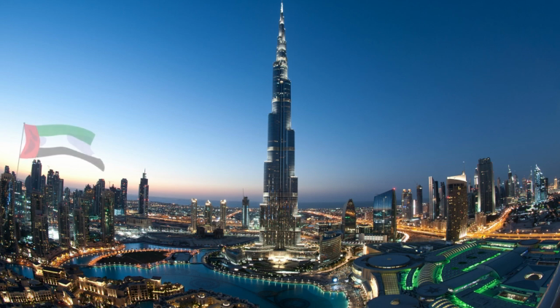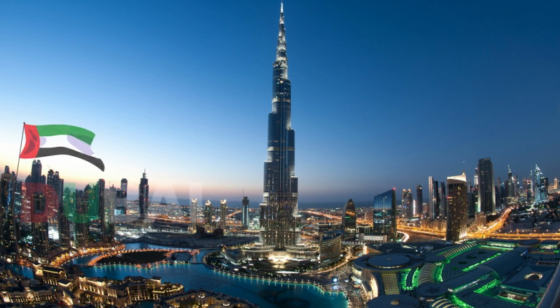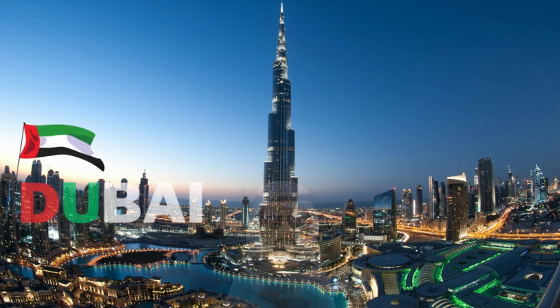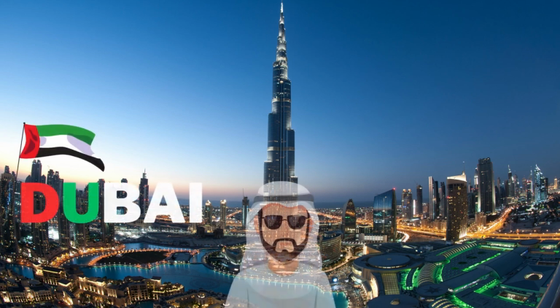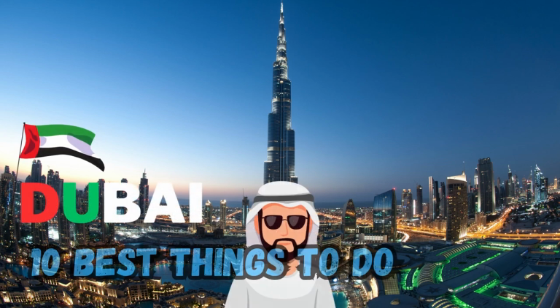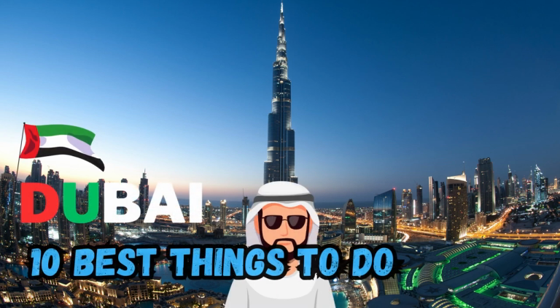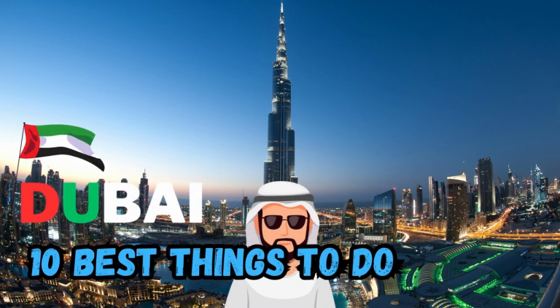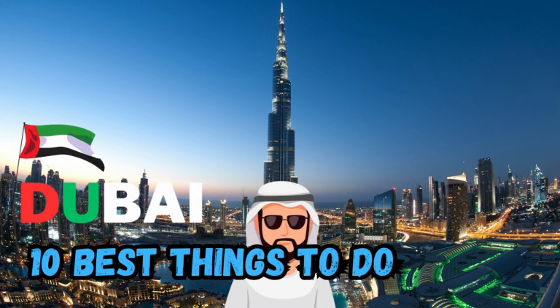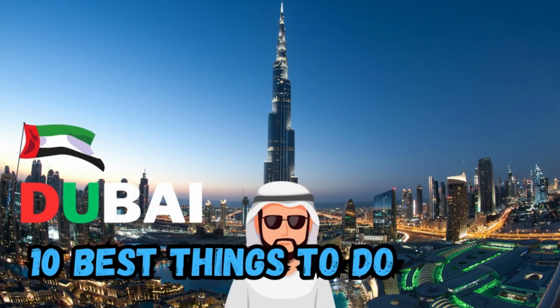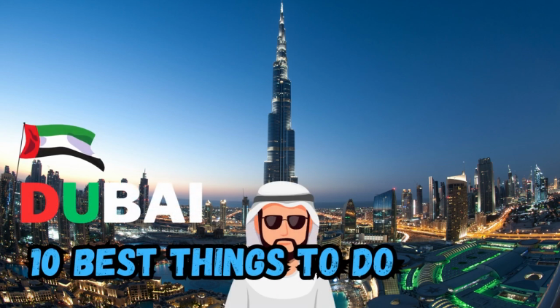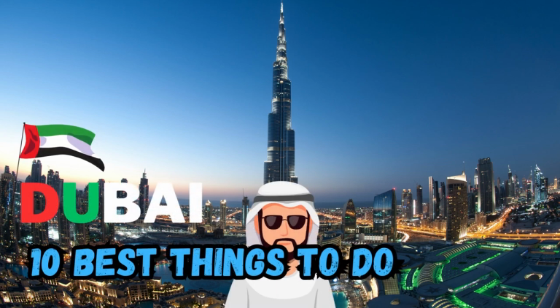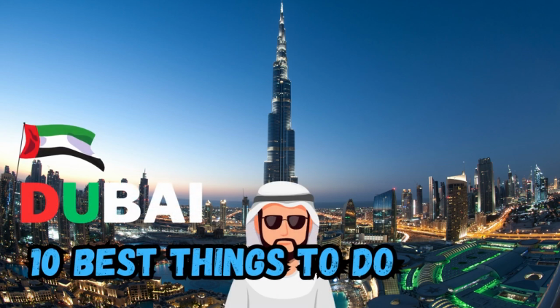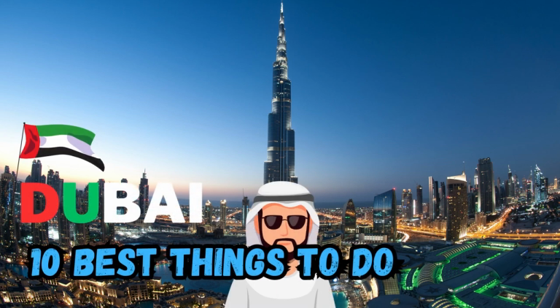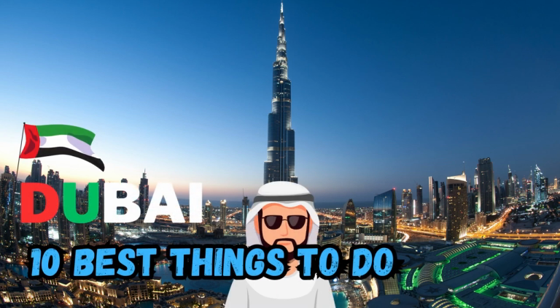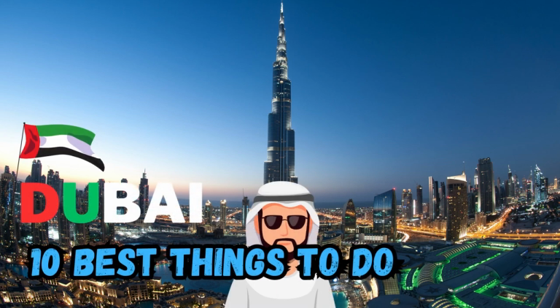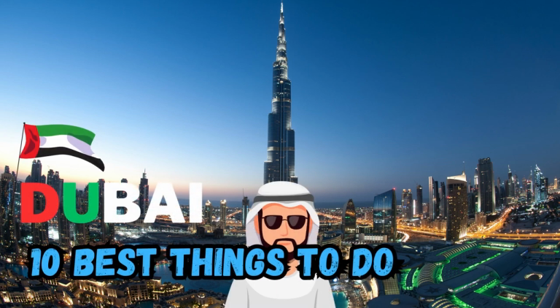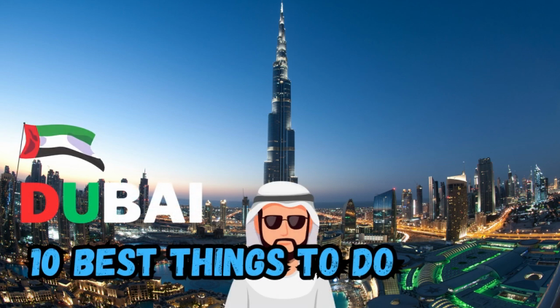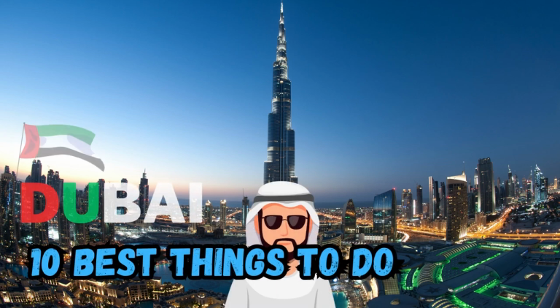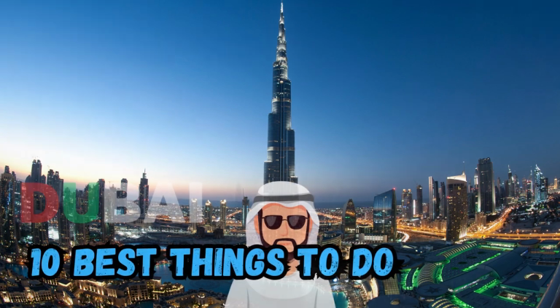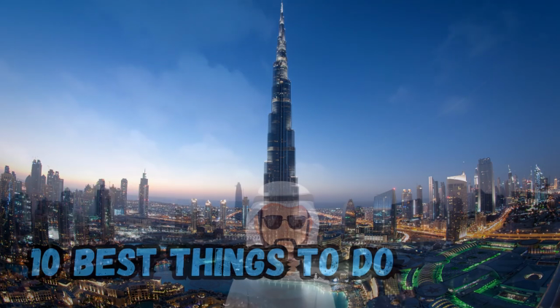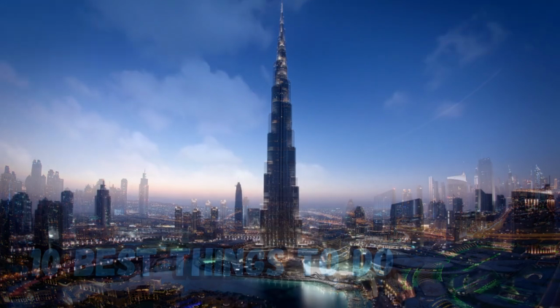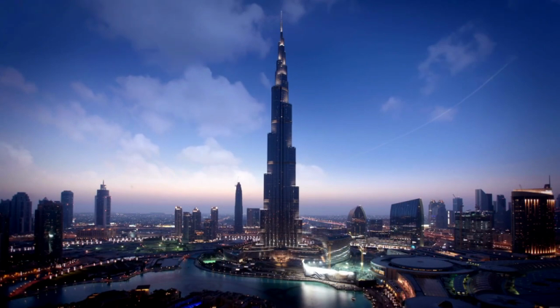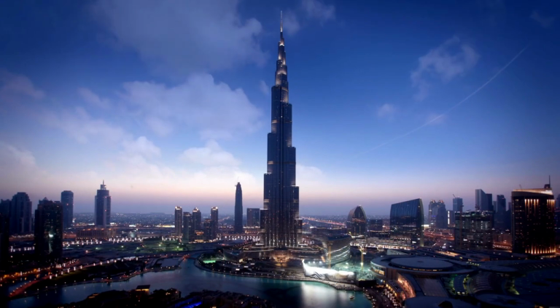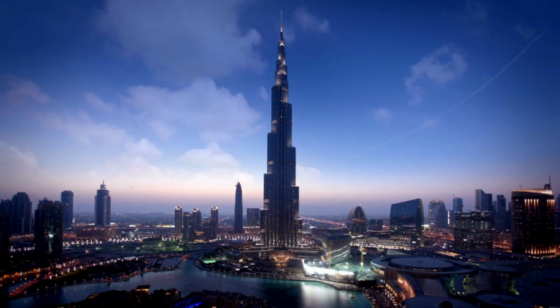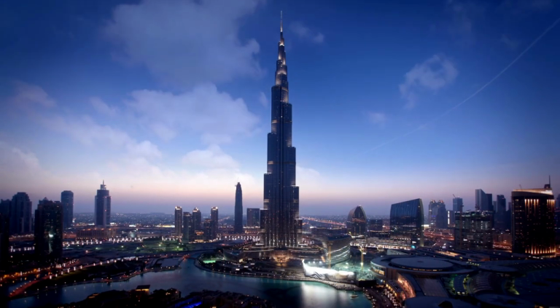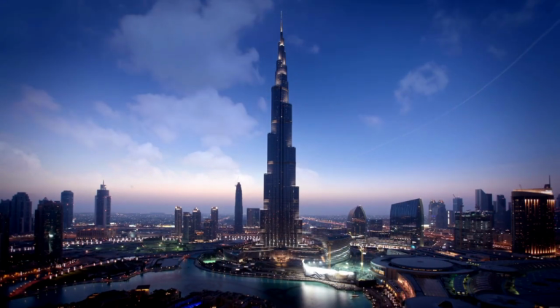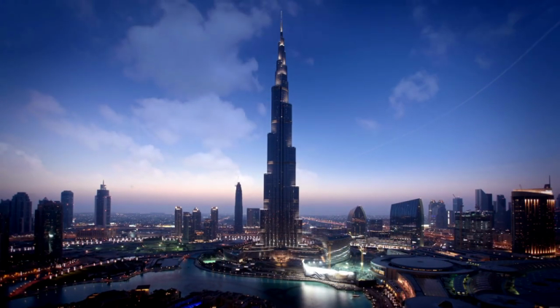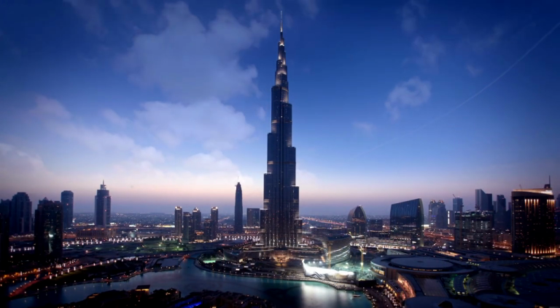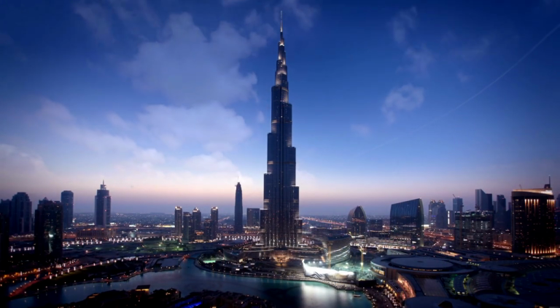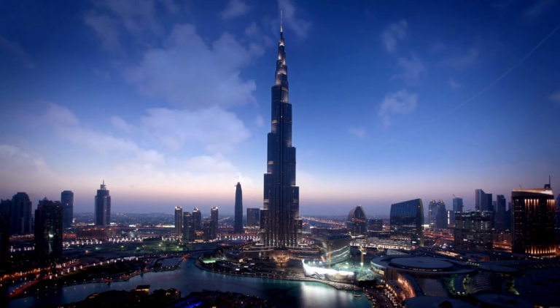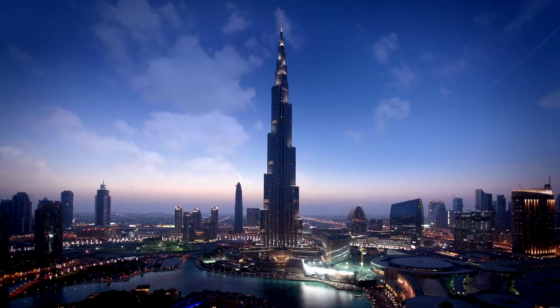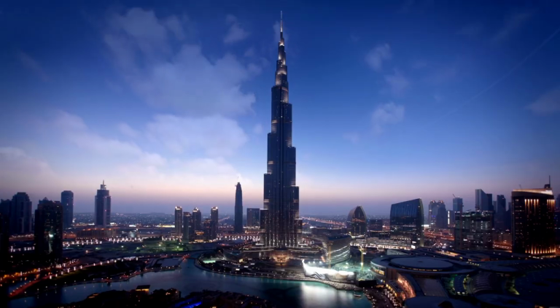Welcome to this video about the 10 best things to do in Dubai. Let's get started.